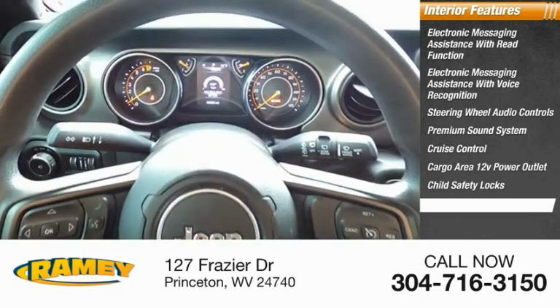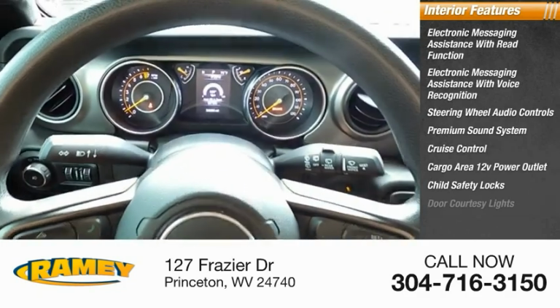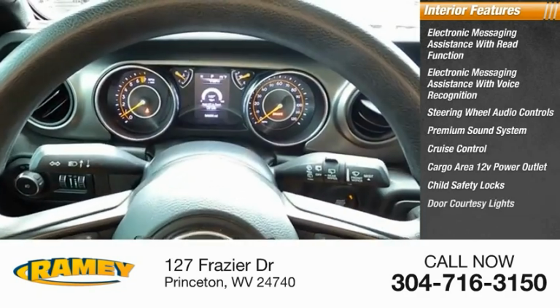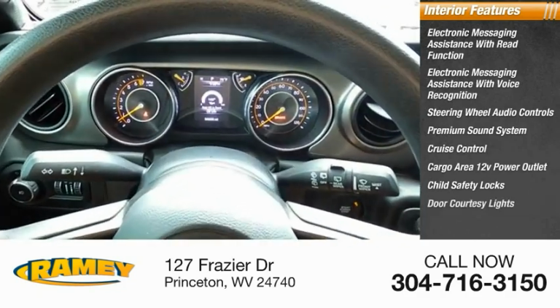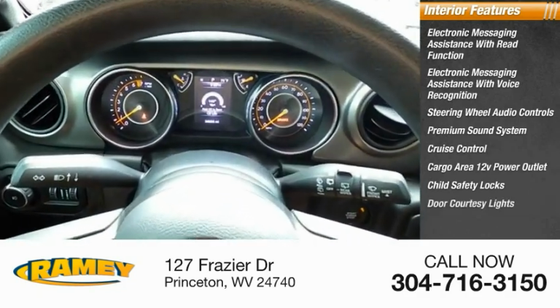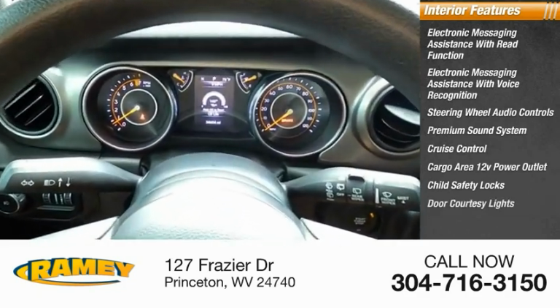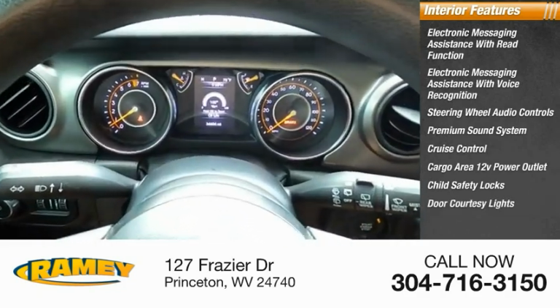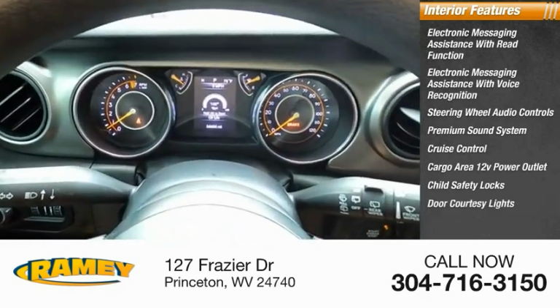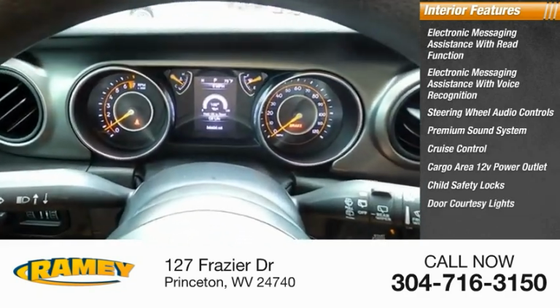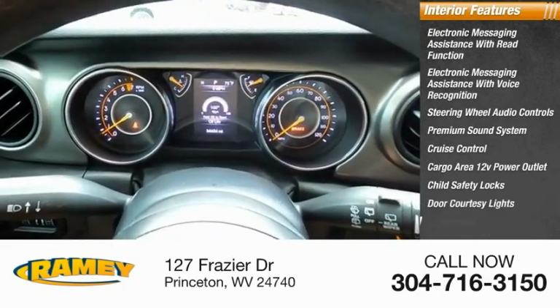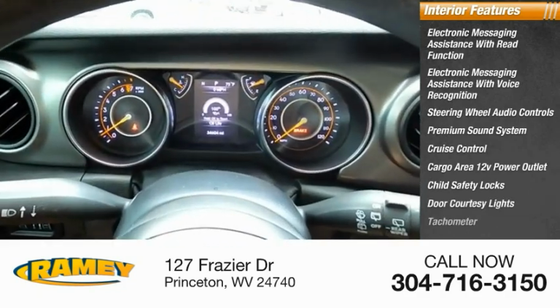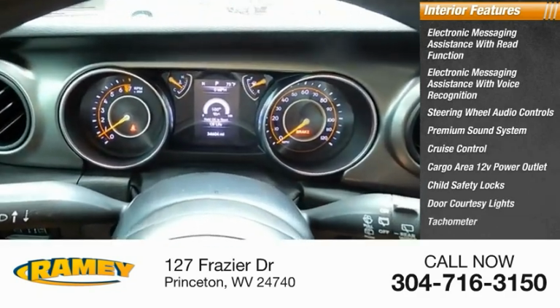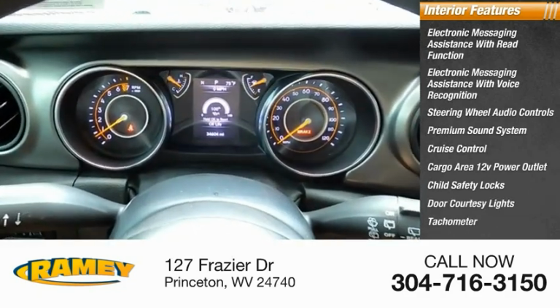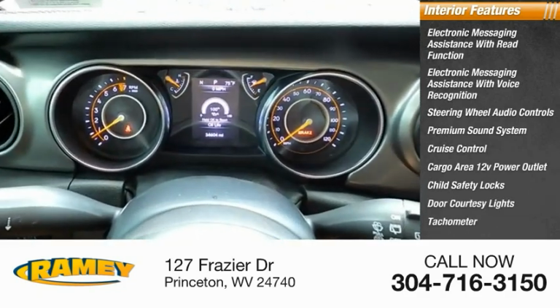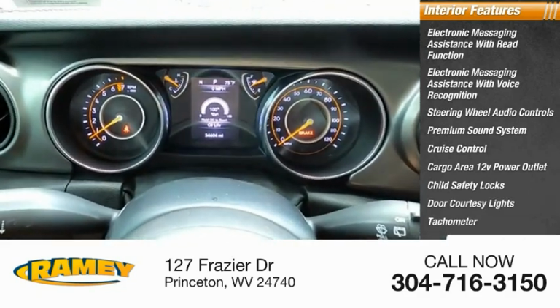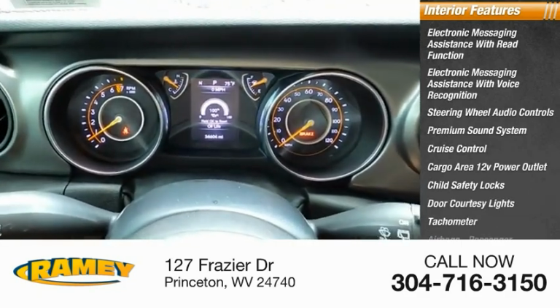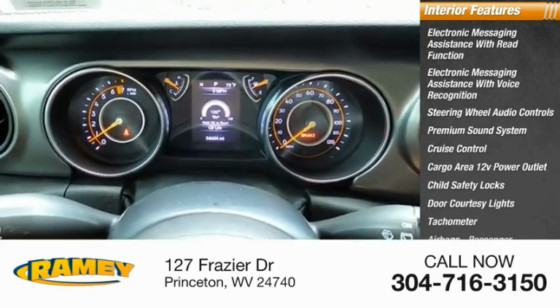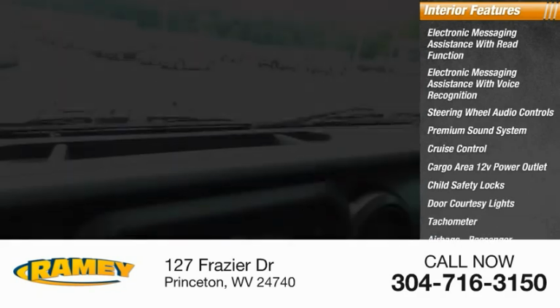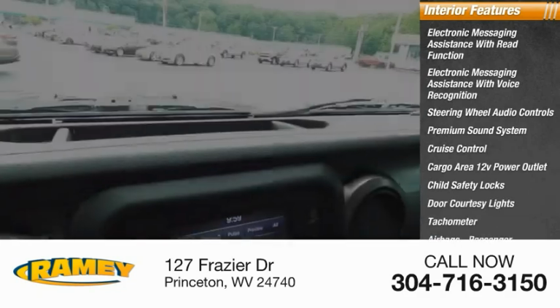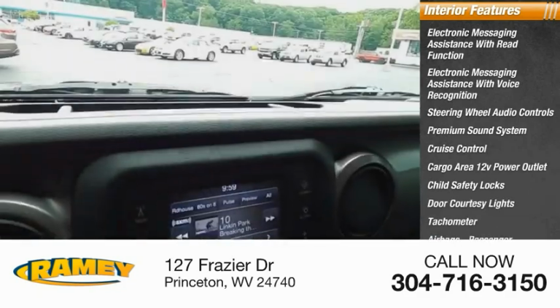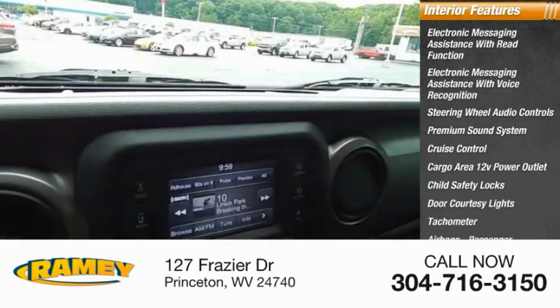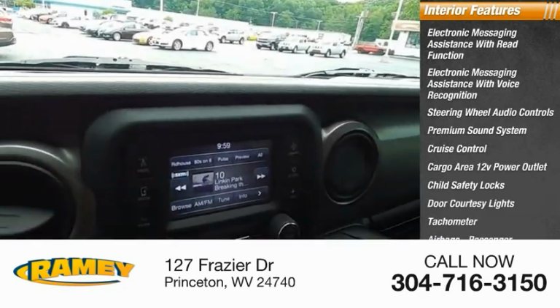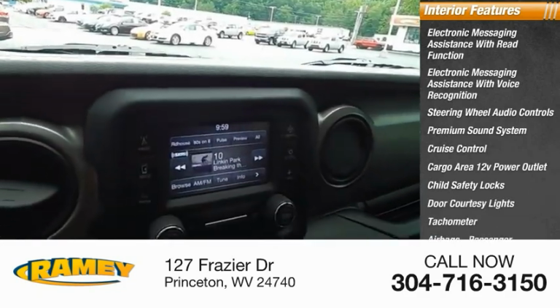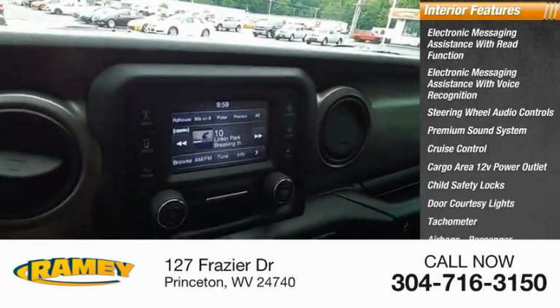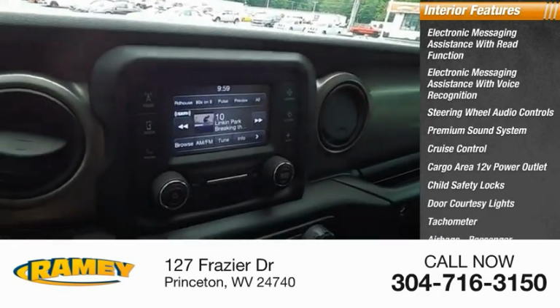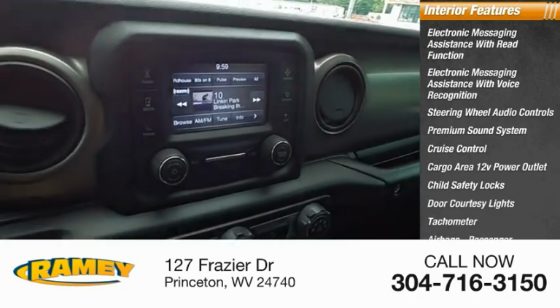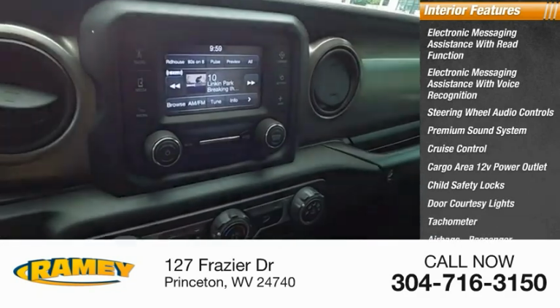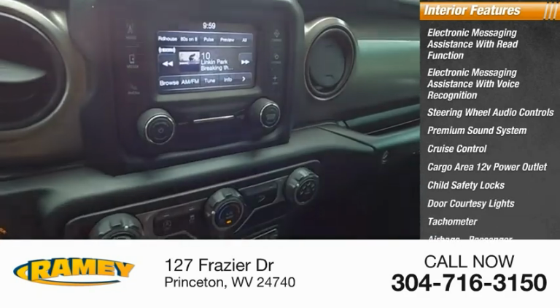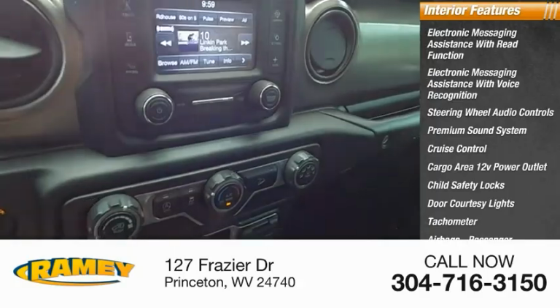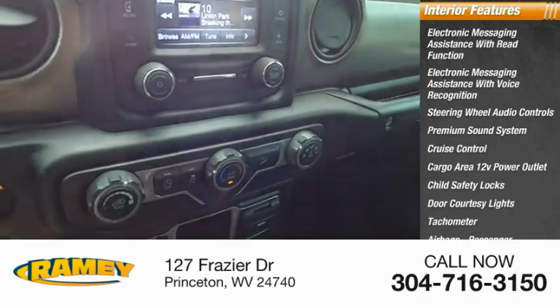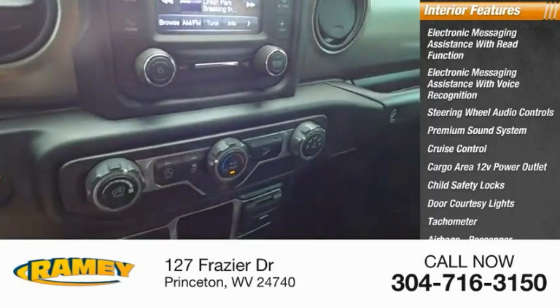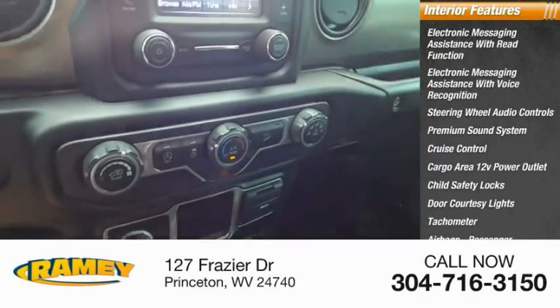Child safety locks, door courtesy lights, tachometer, airbags, passenger occupant sensing deactivation.